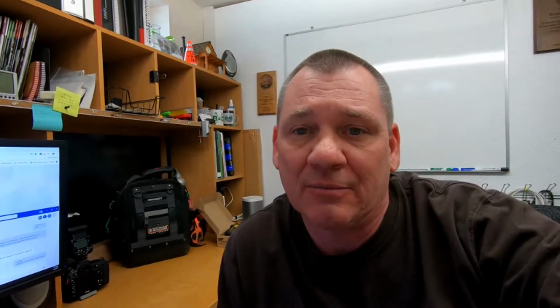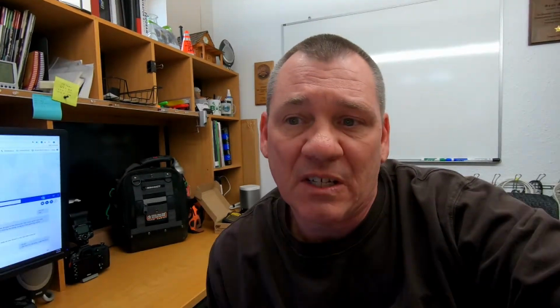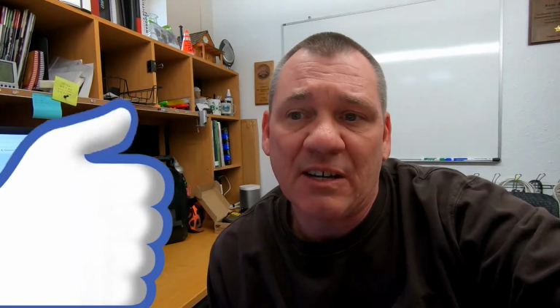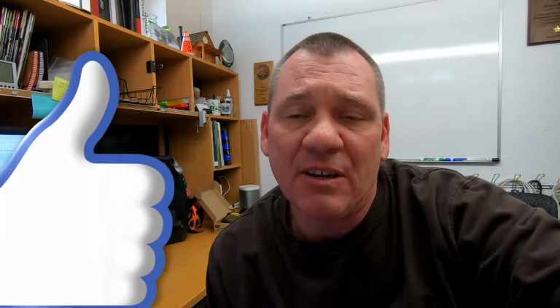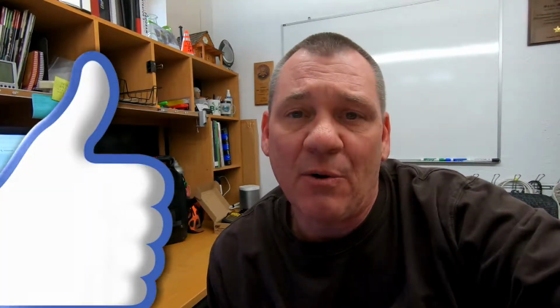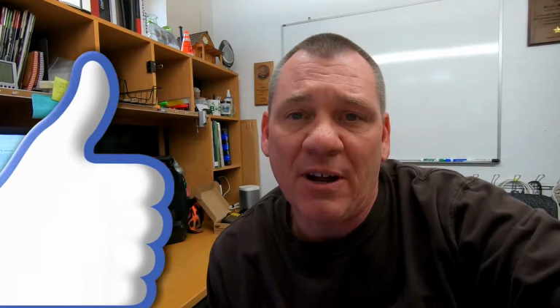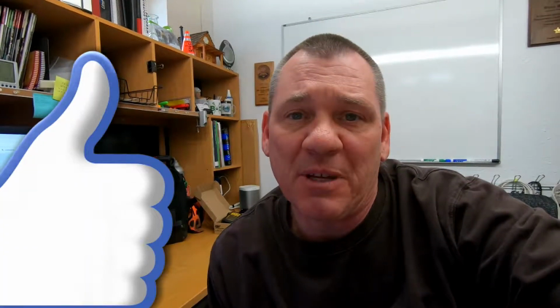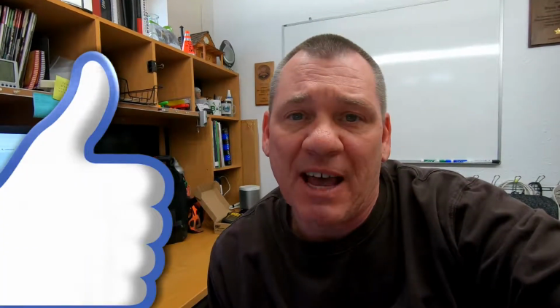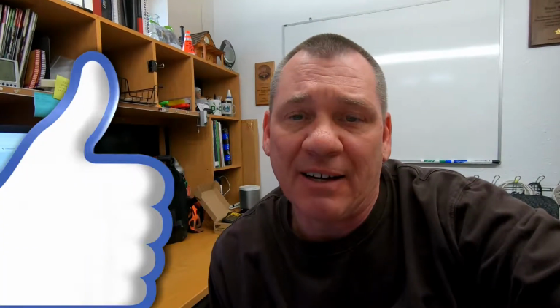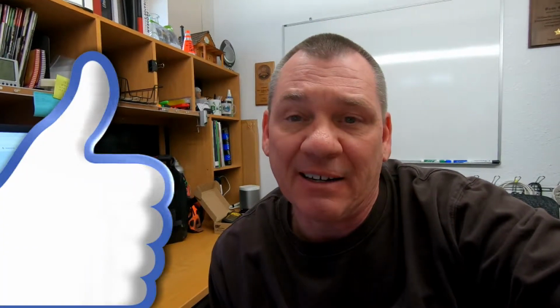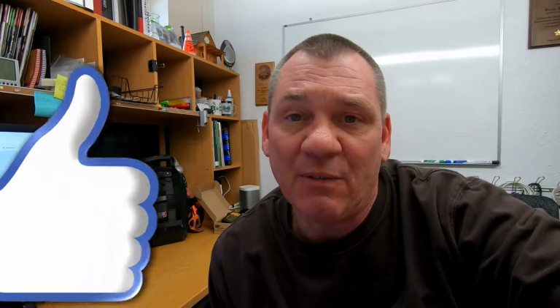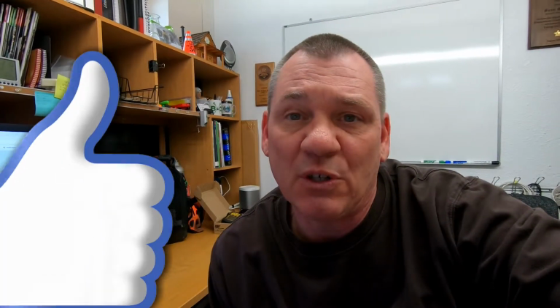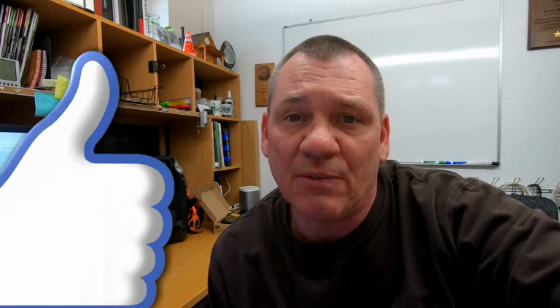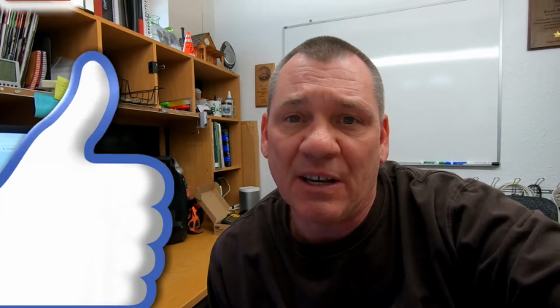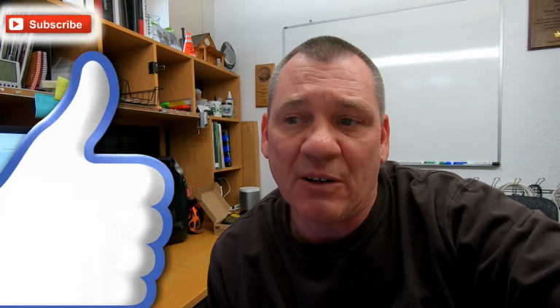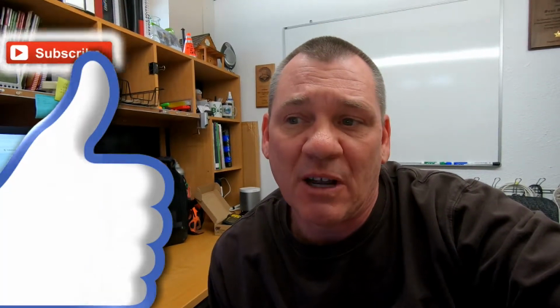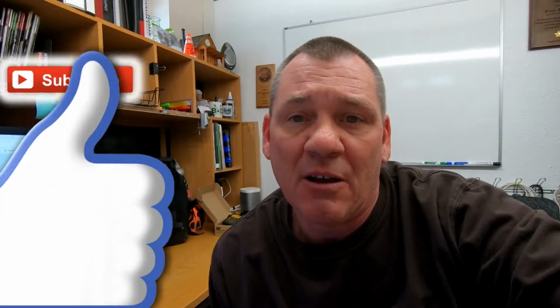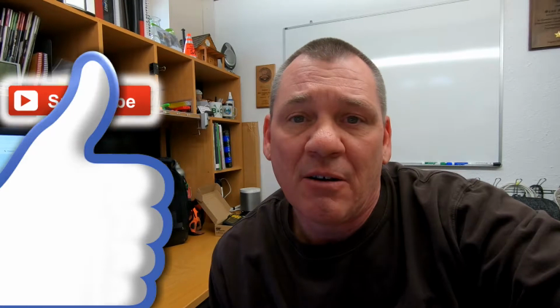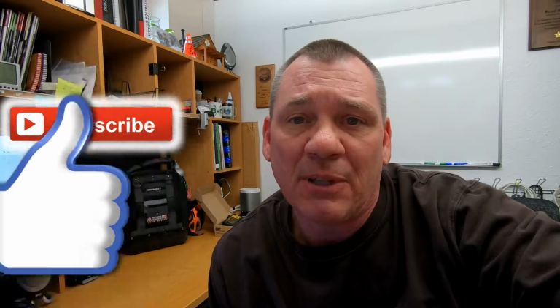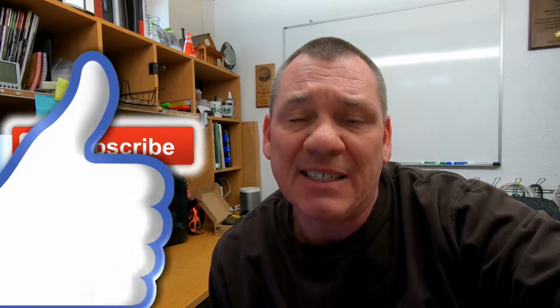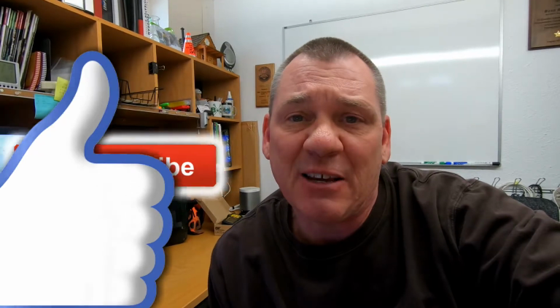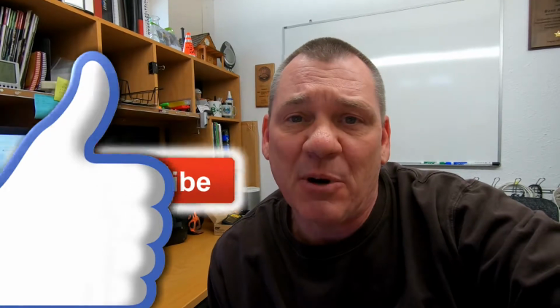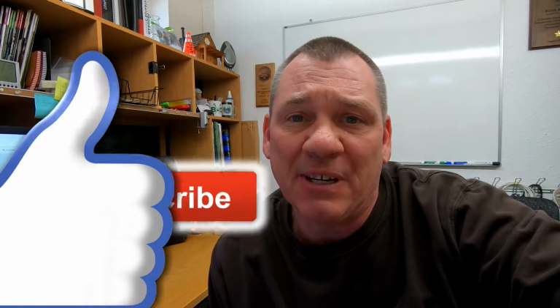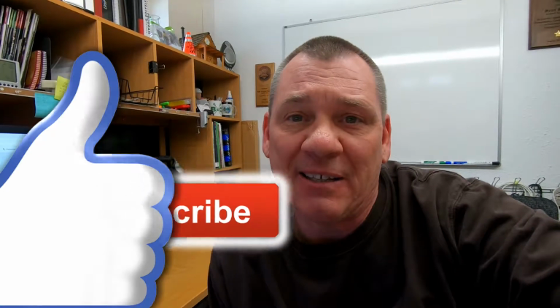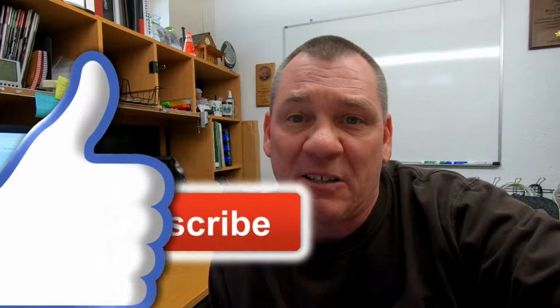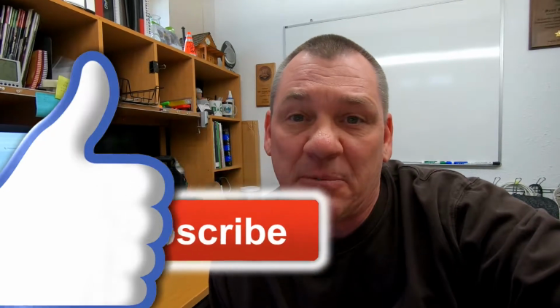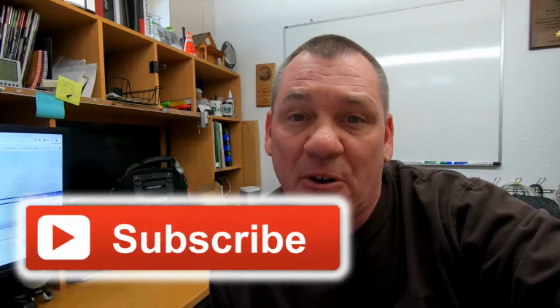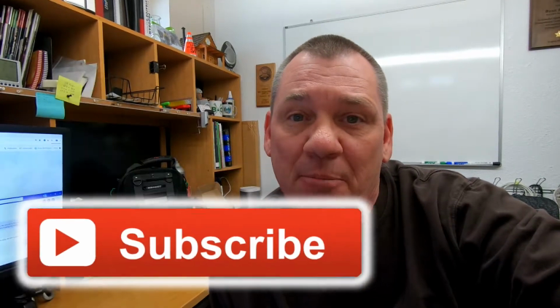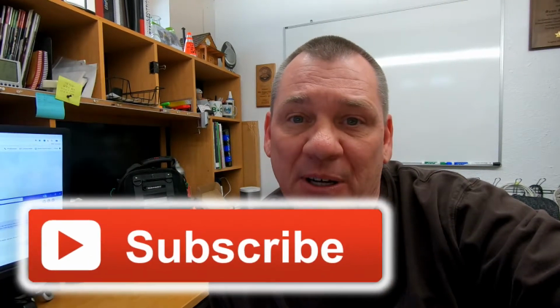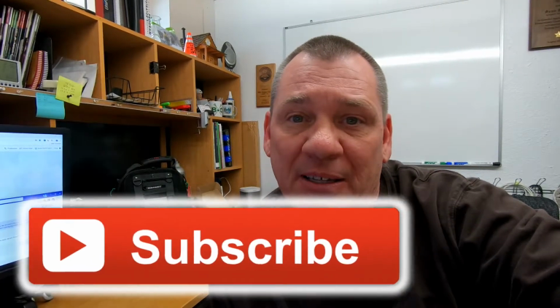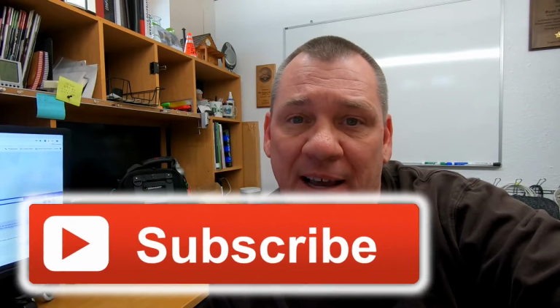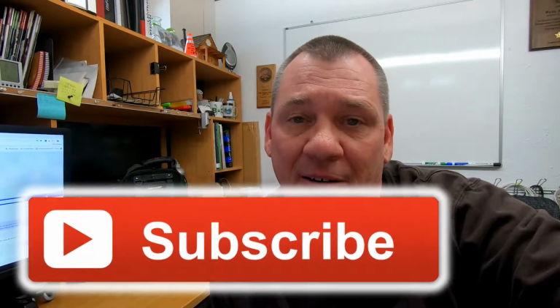Since I know you don't want to miss out on any future videos, please take a moment and hit the subscribe button now.